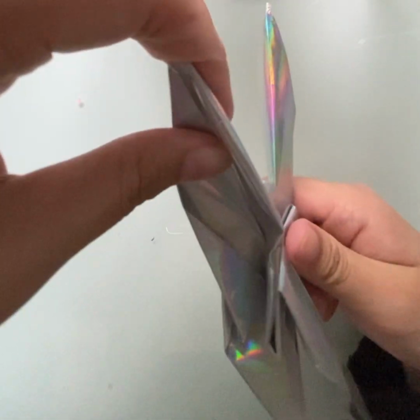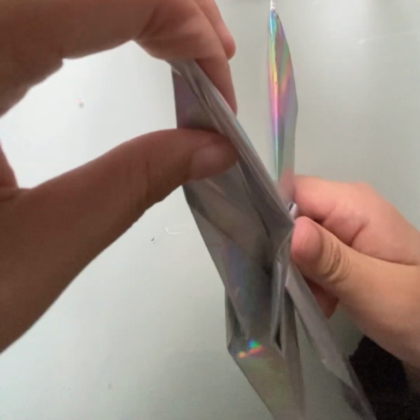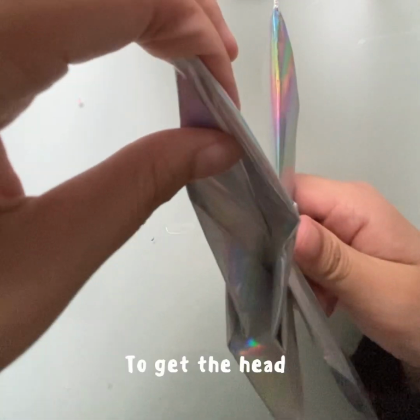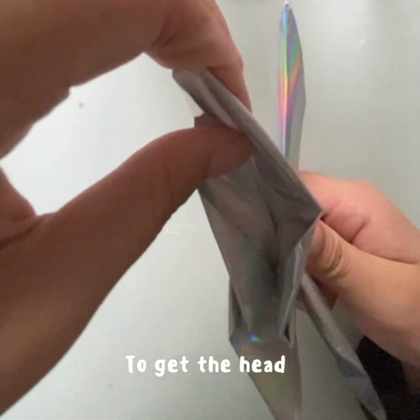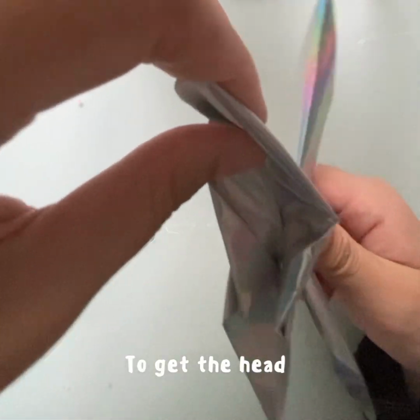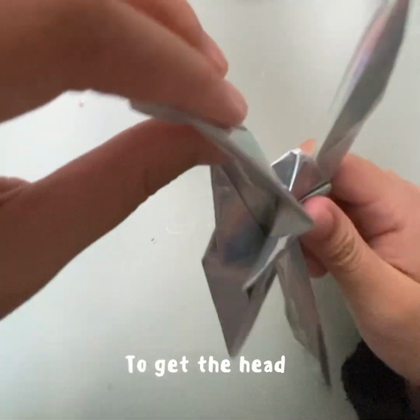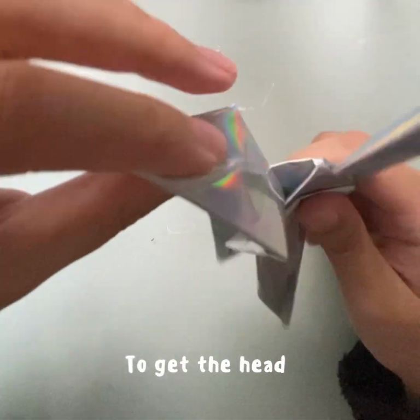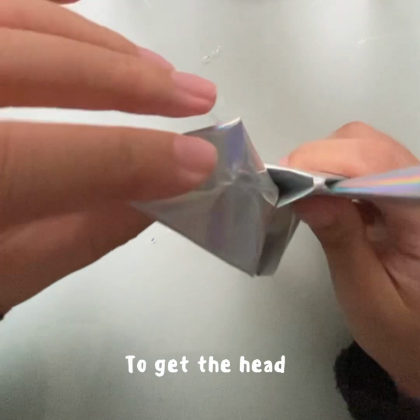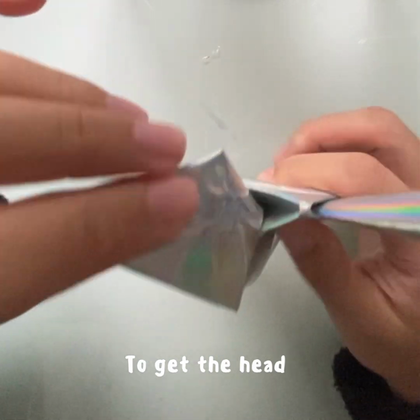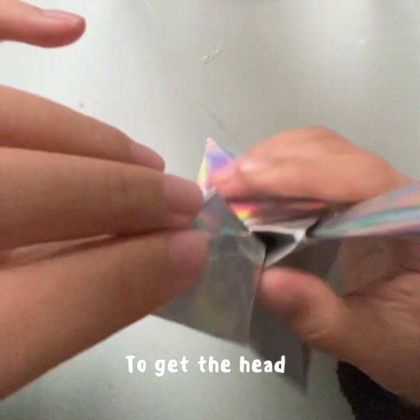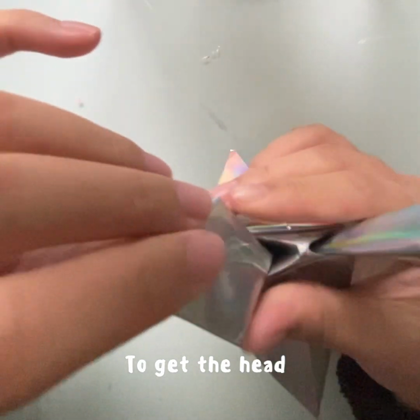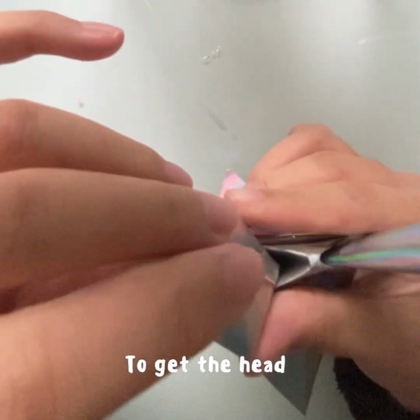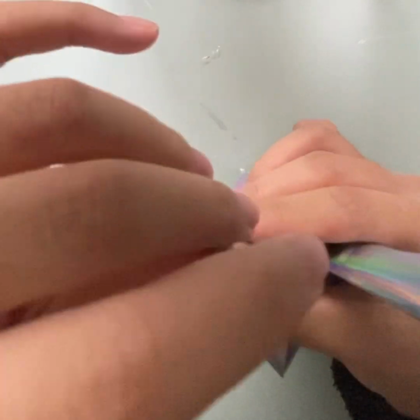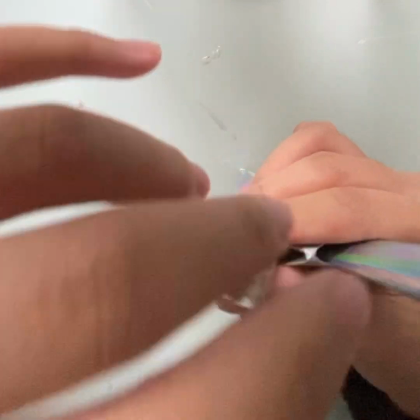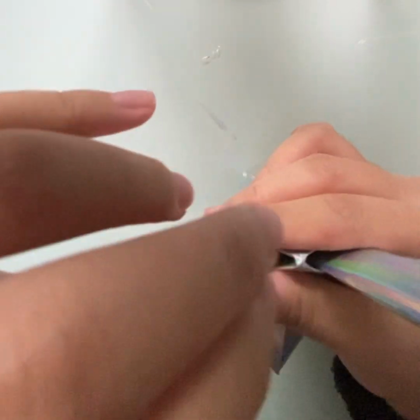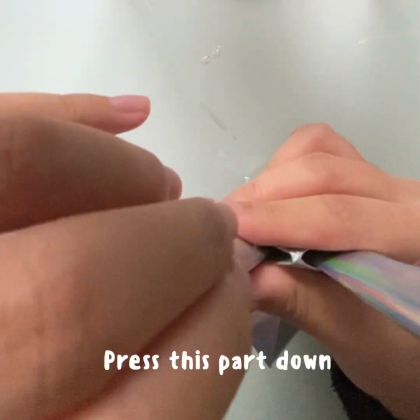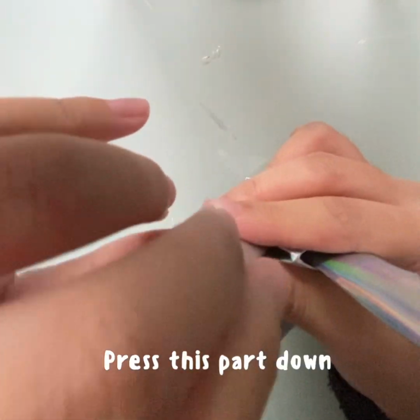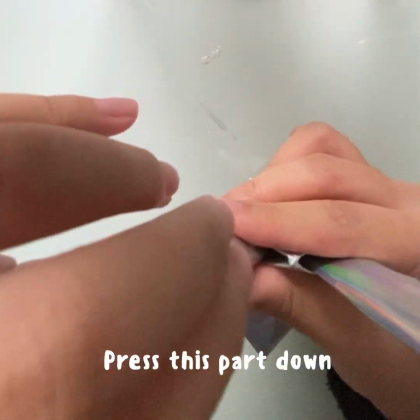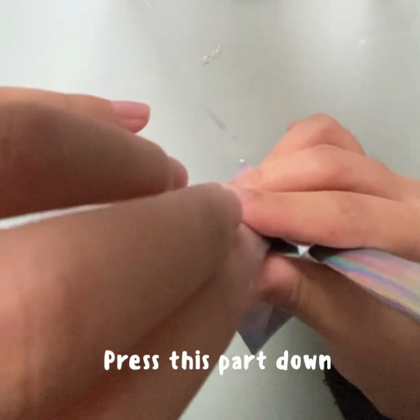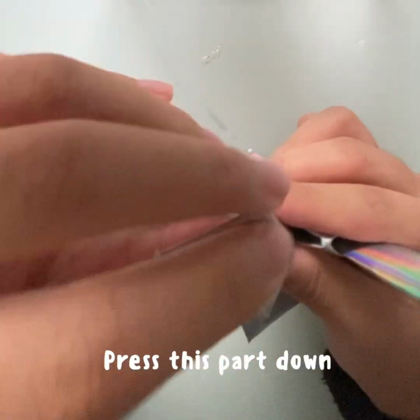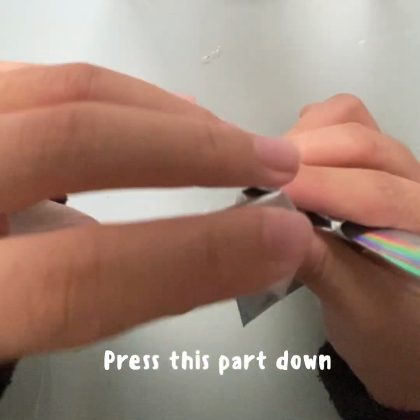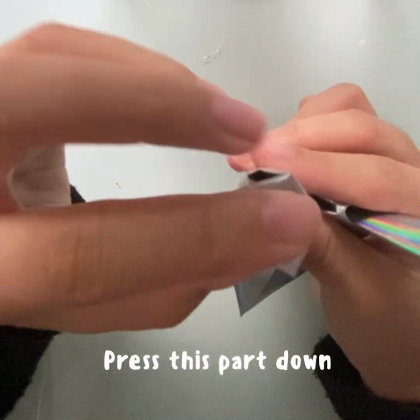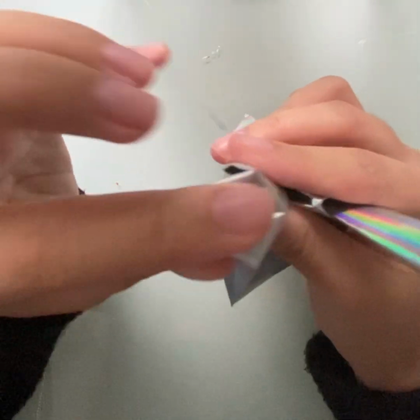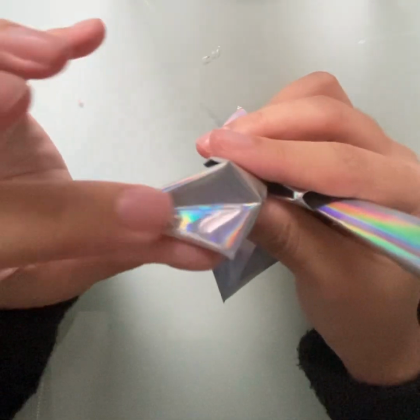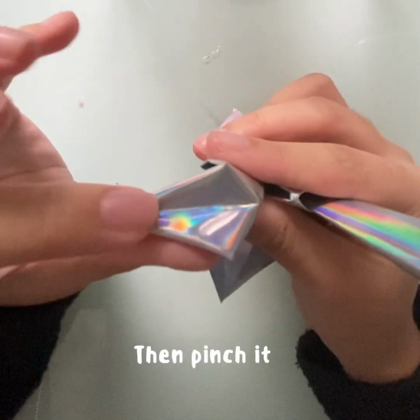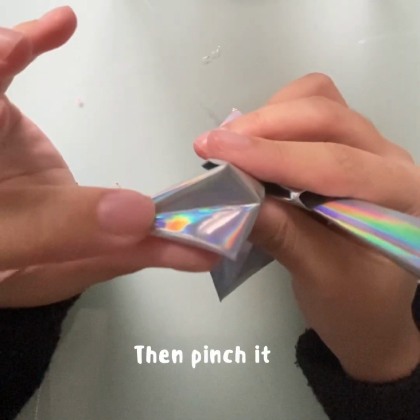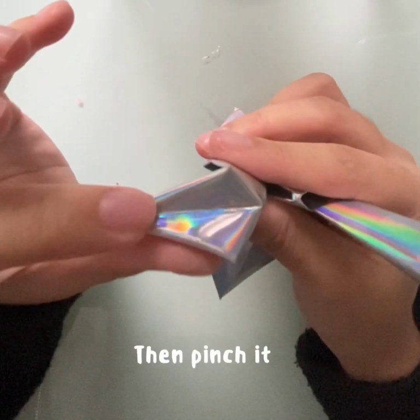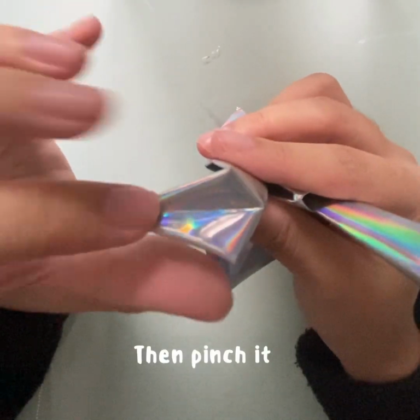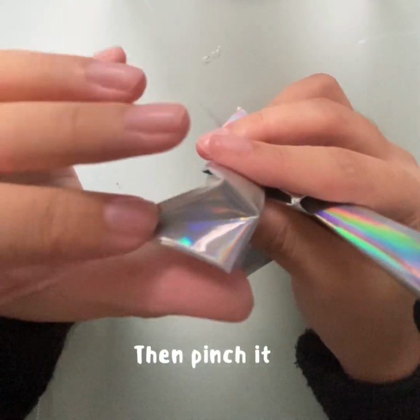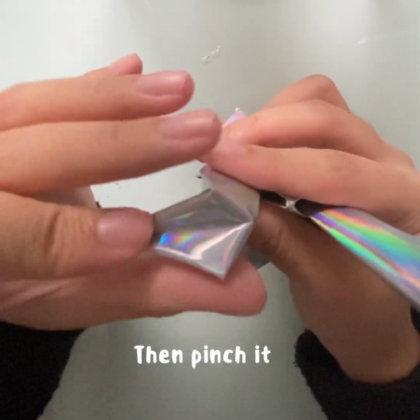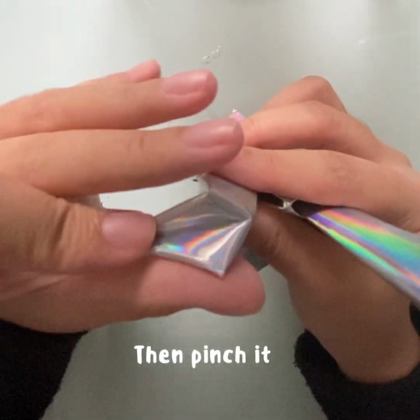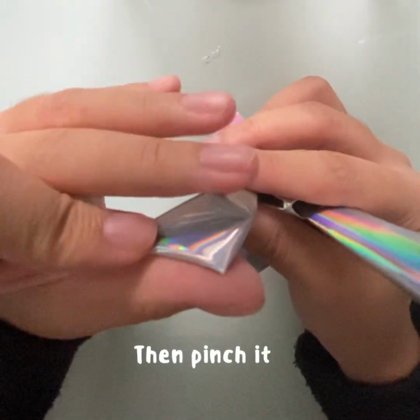To get the head, press this part down, then pinch it.